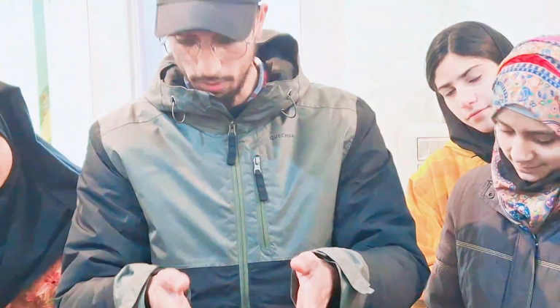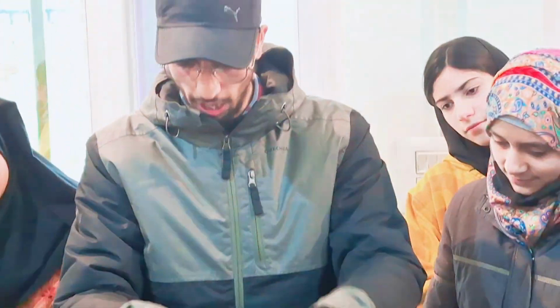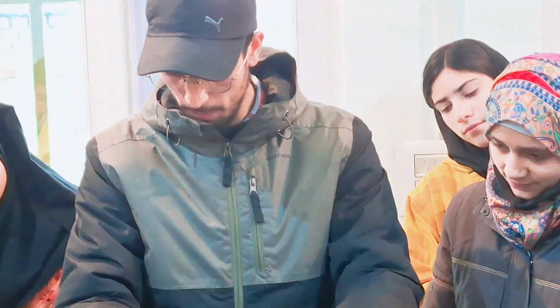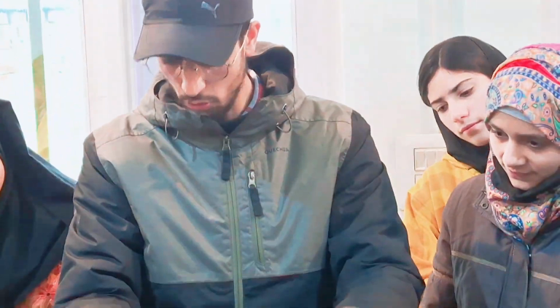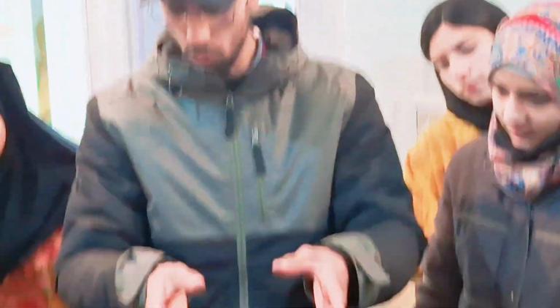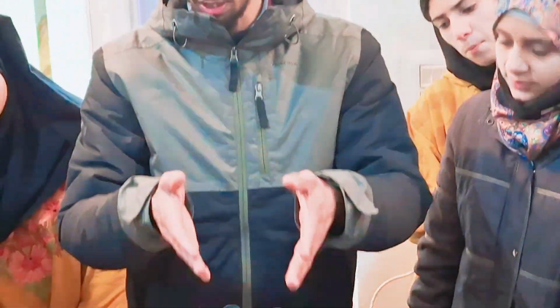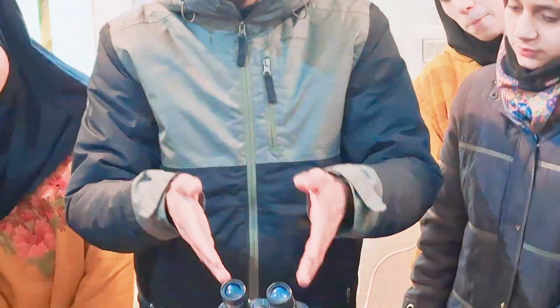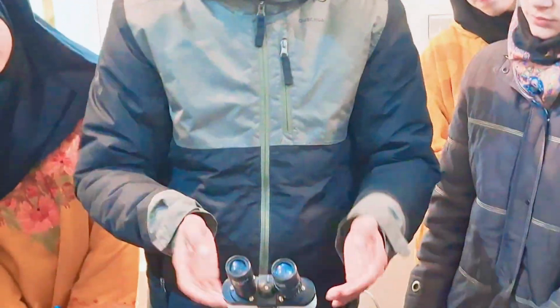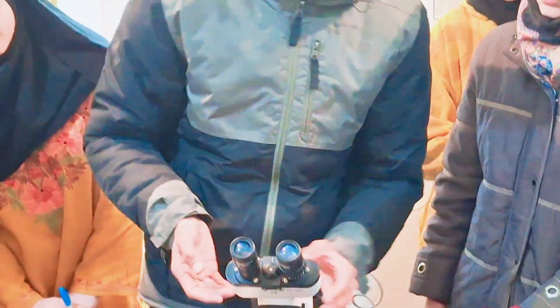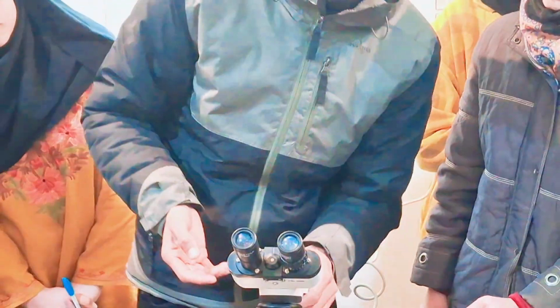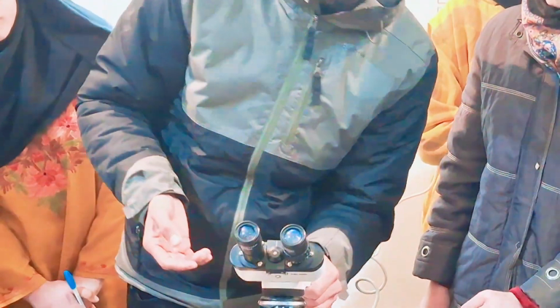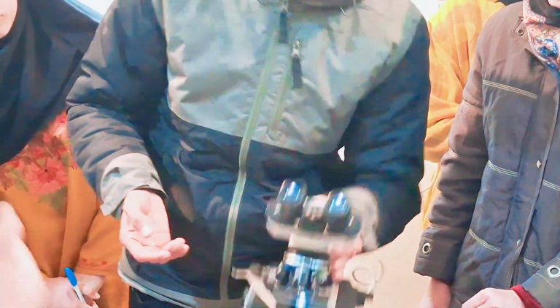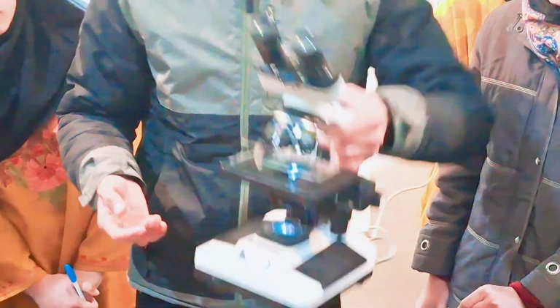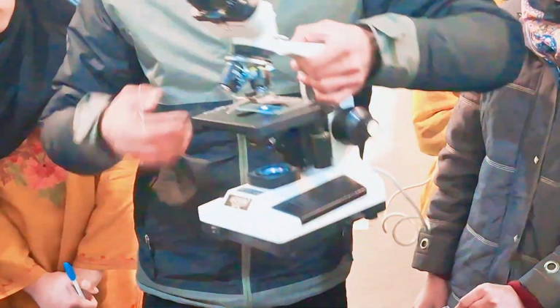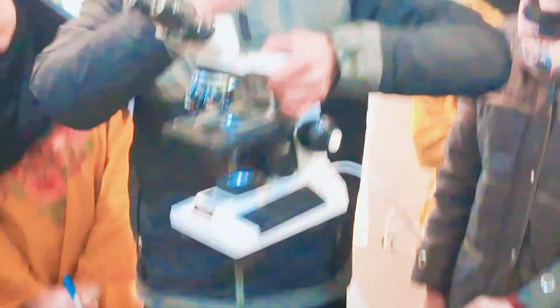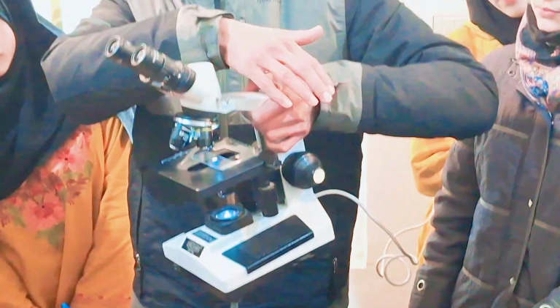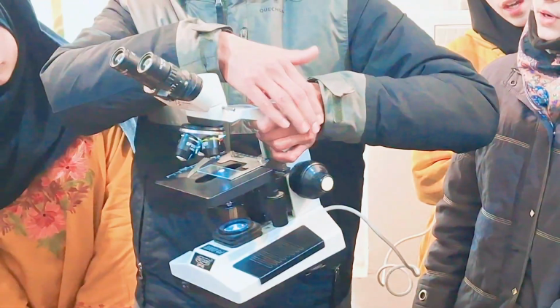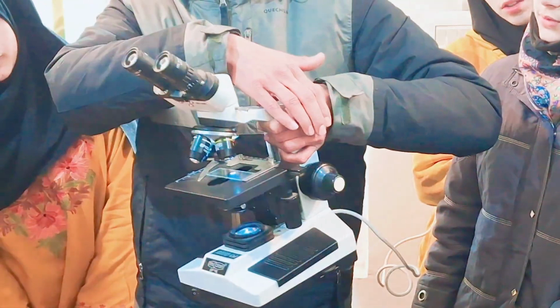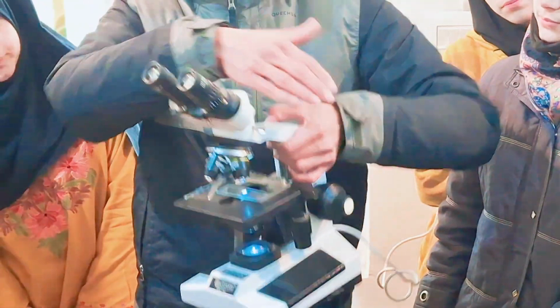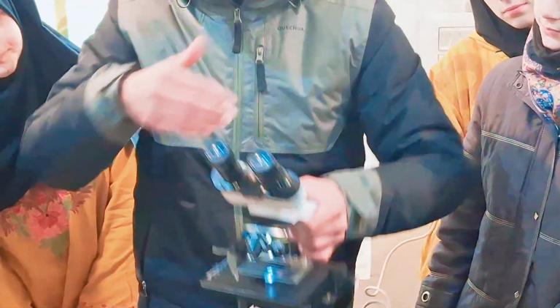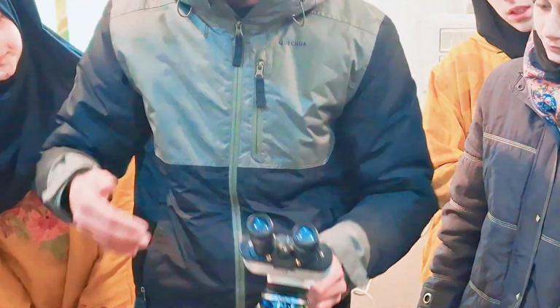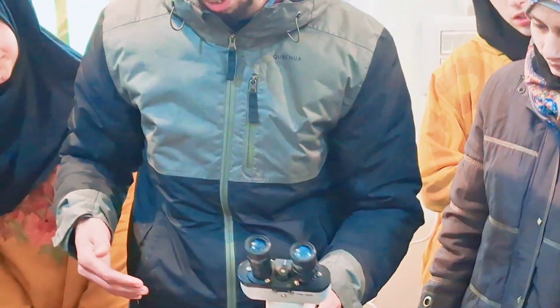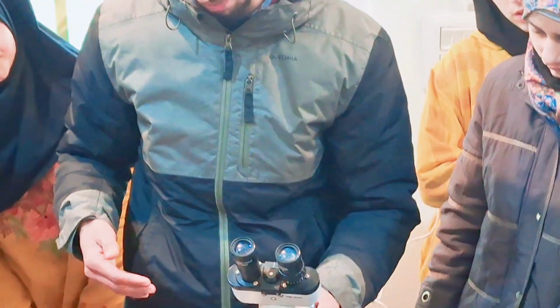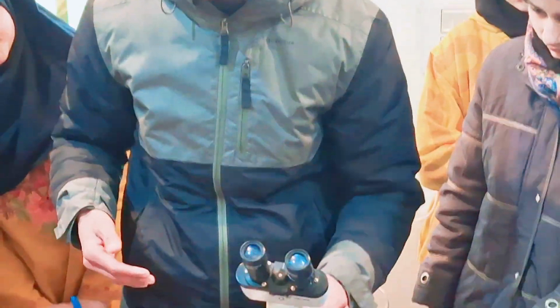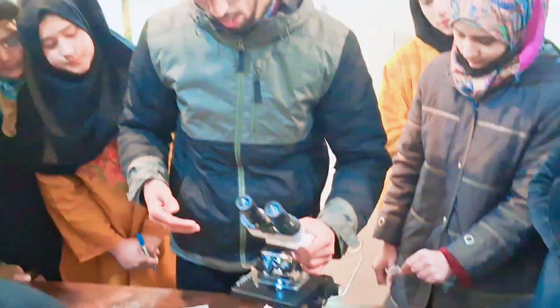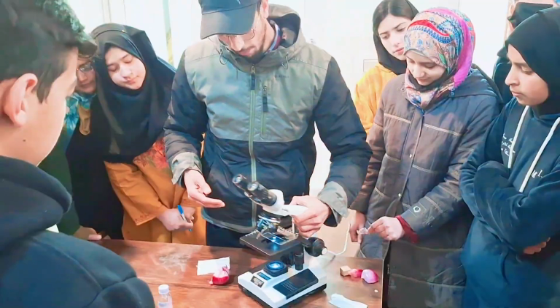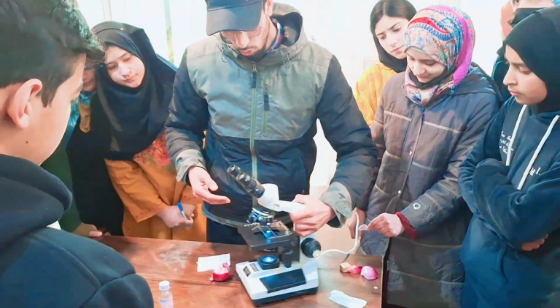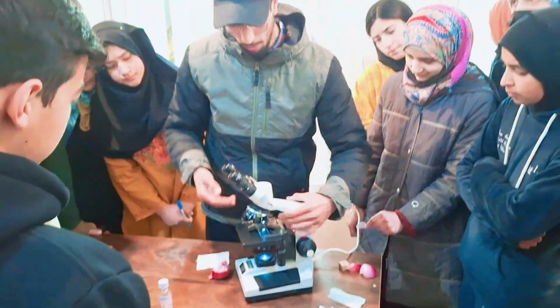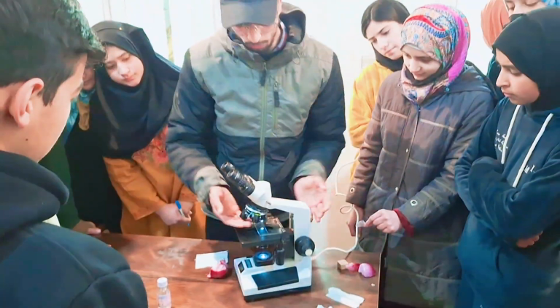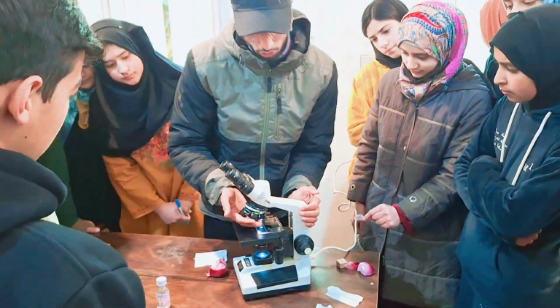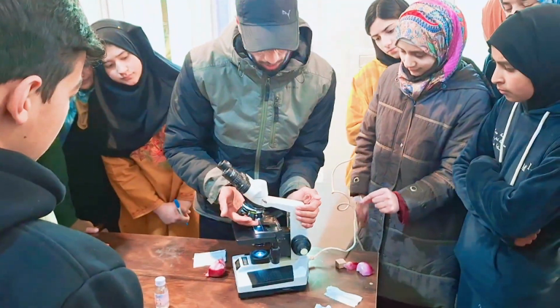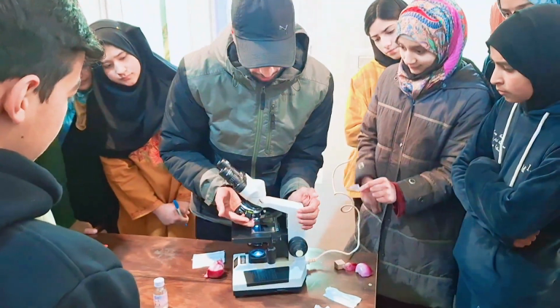This is our arm. This is called the arm of the microscope. This is our arm.